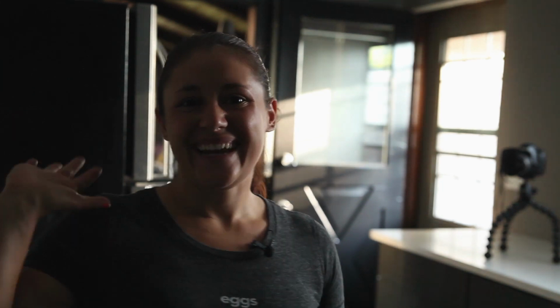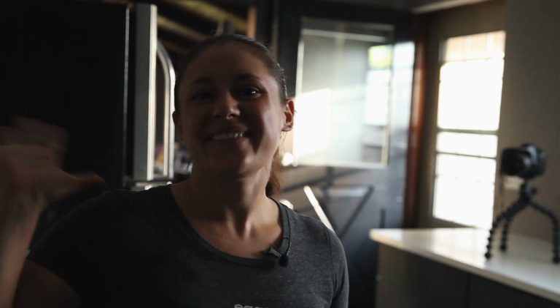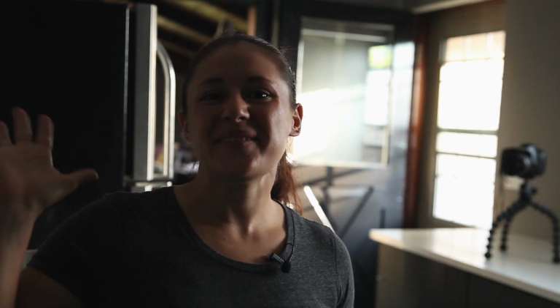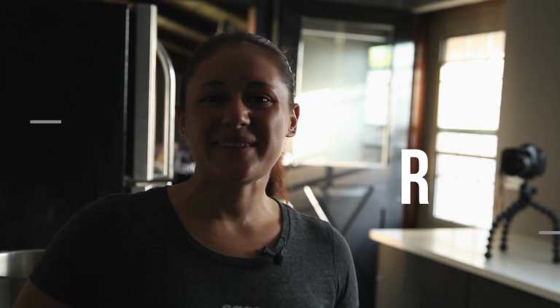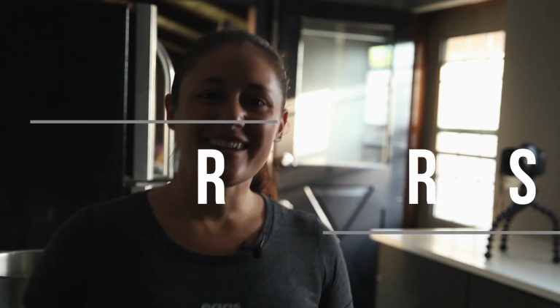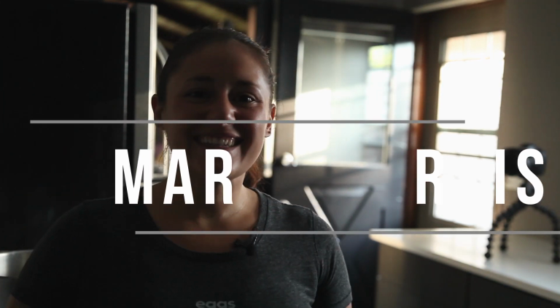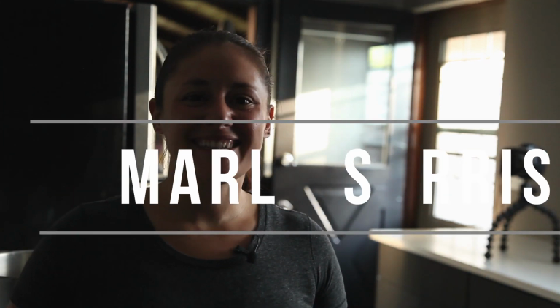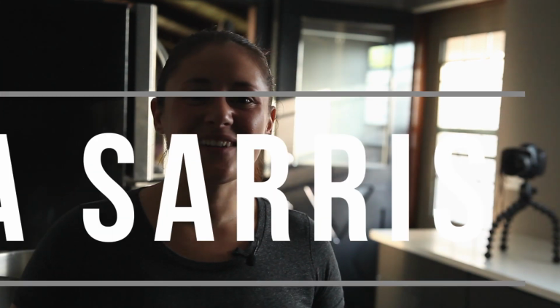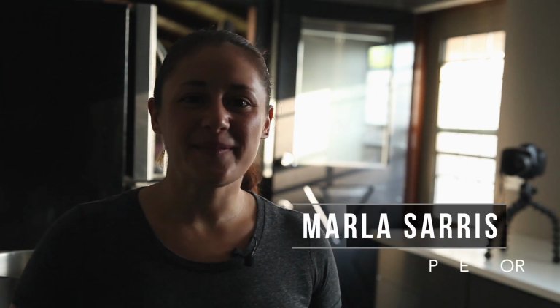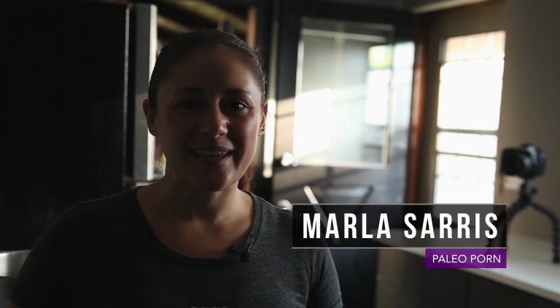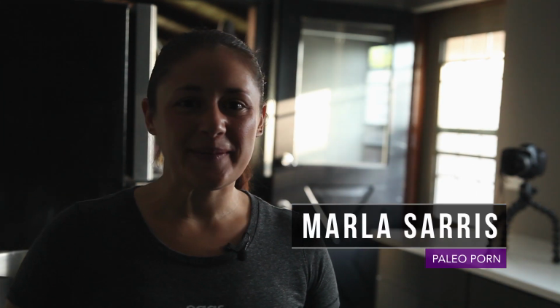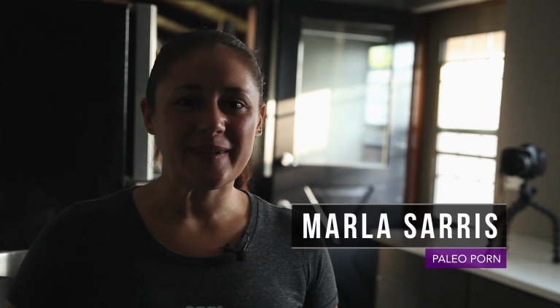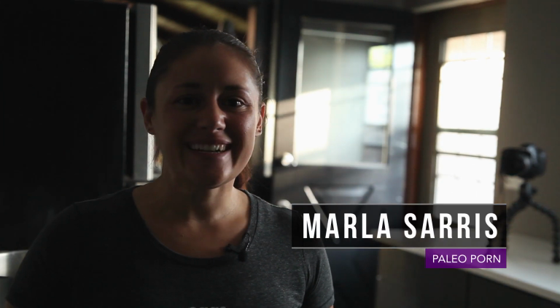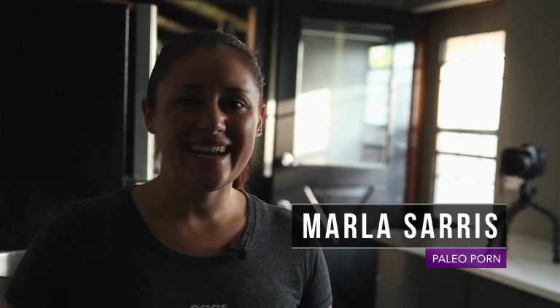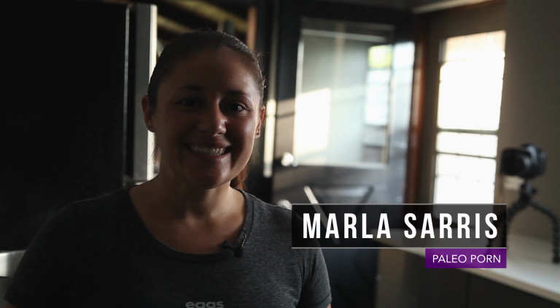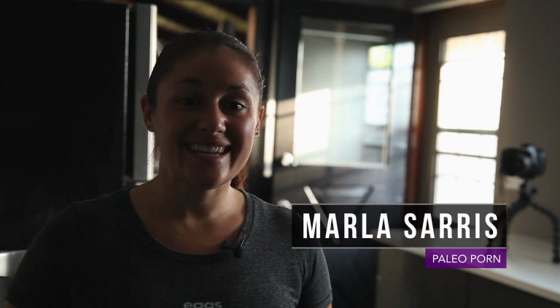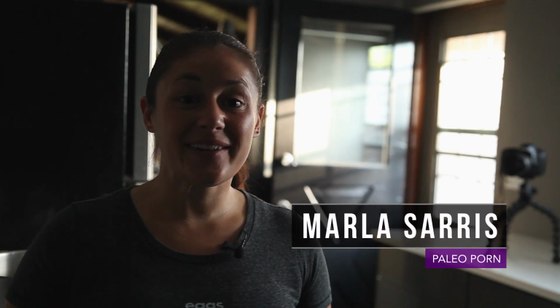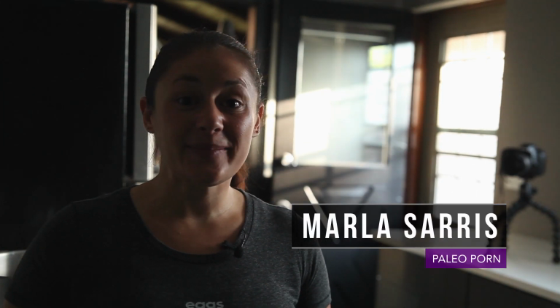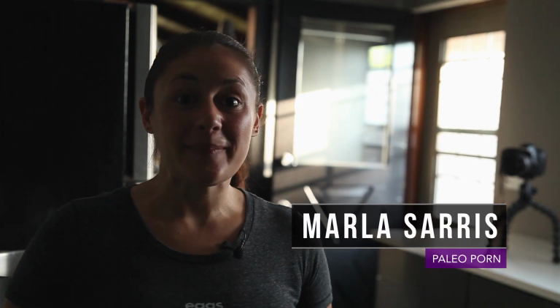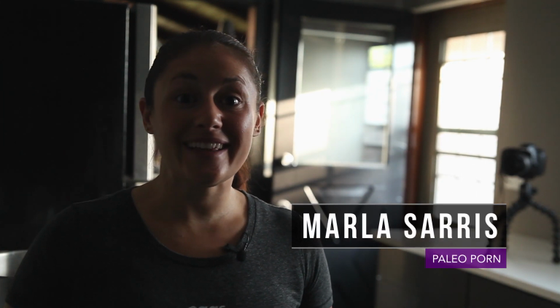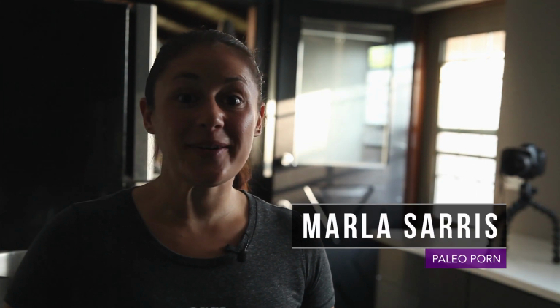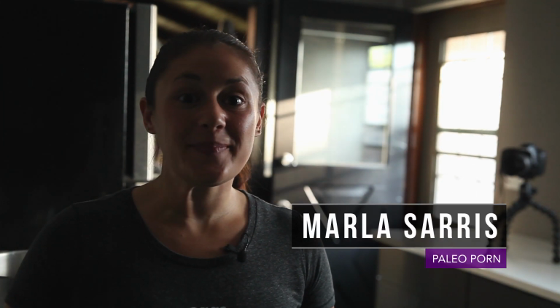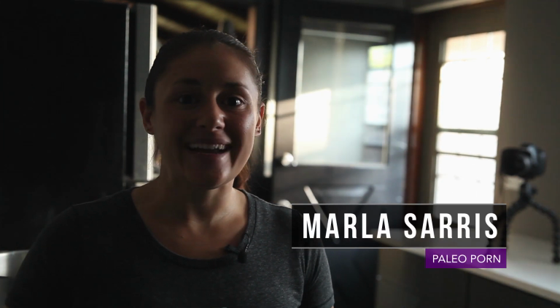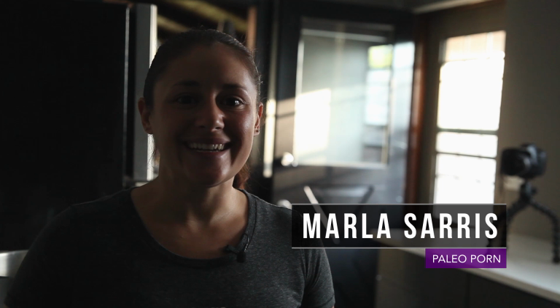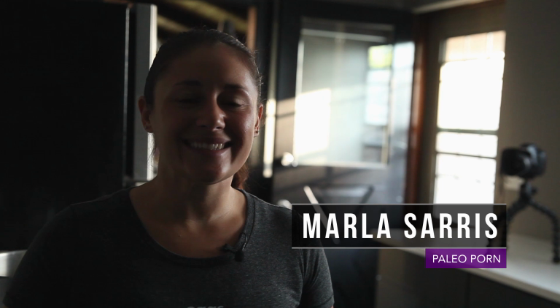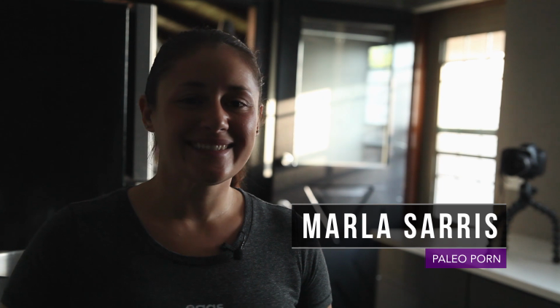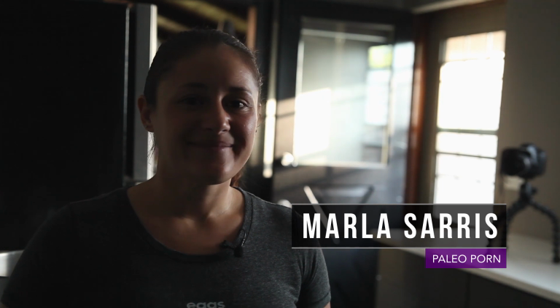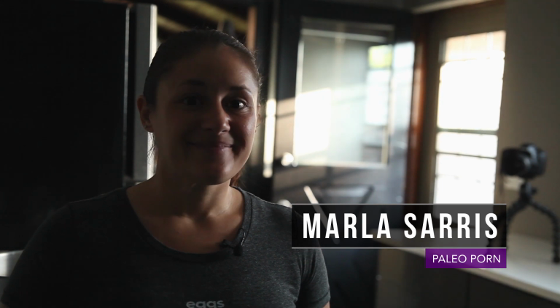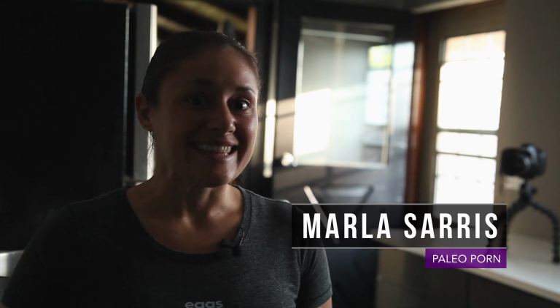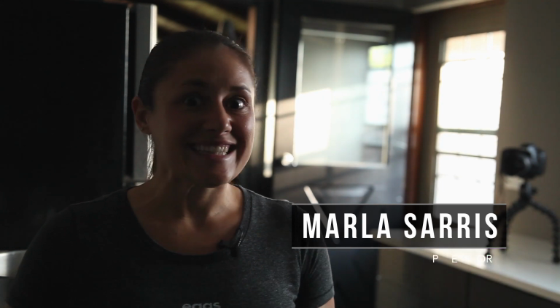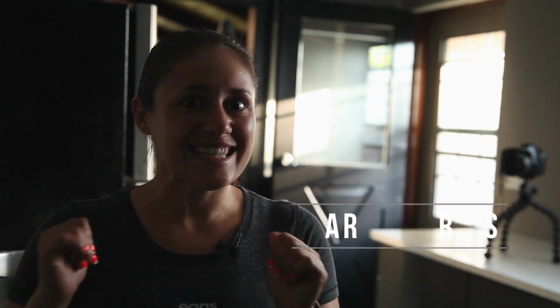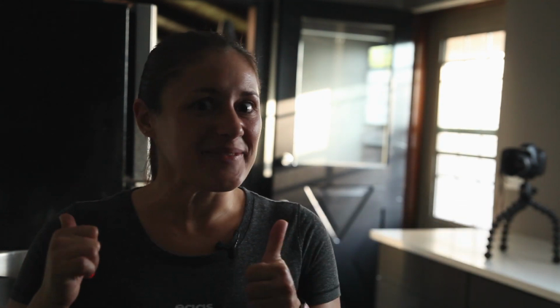Hey everybody! Marla Sears here from Paleo Porn and today we're going to make Paleo Mayonnaise. Let's get to it!